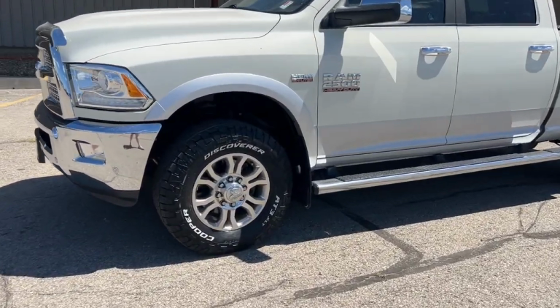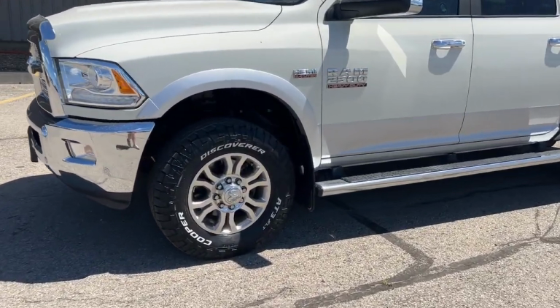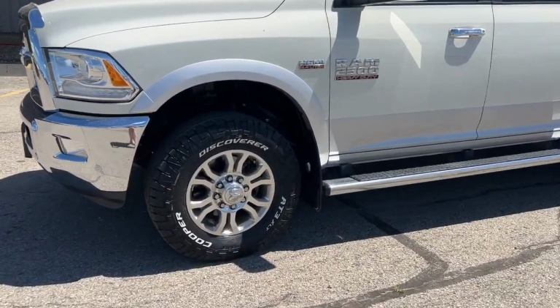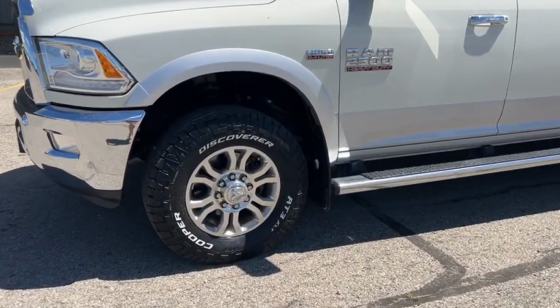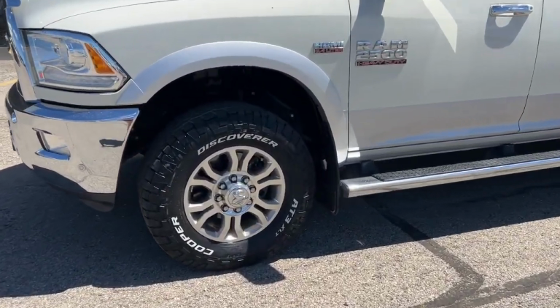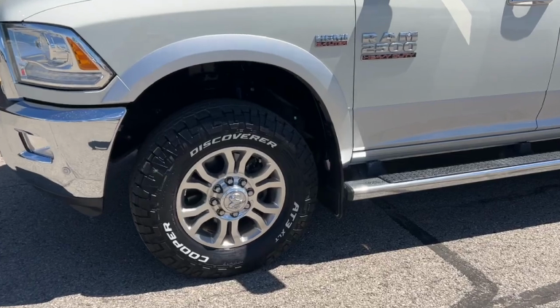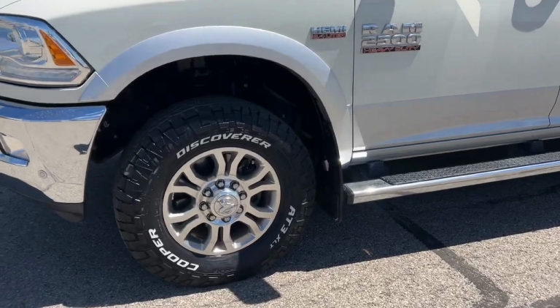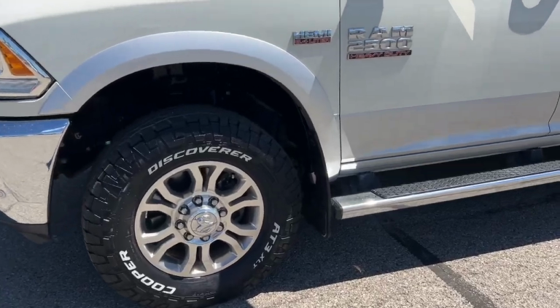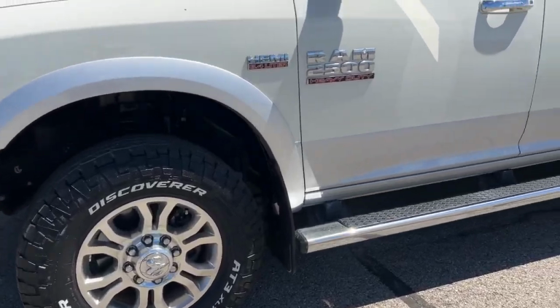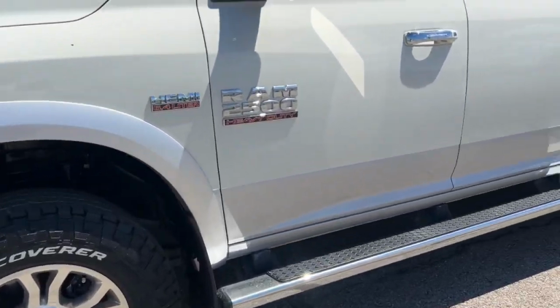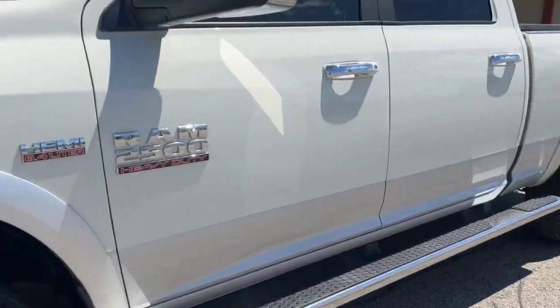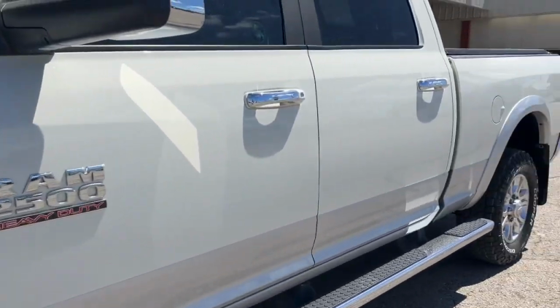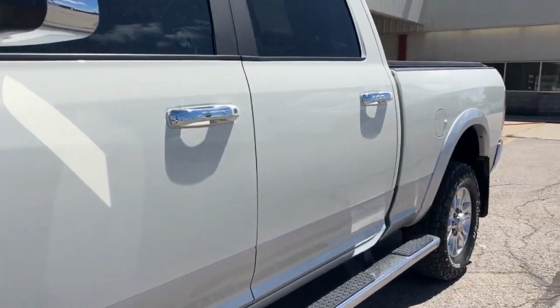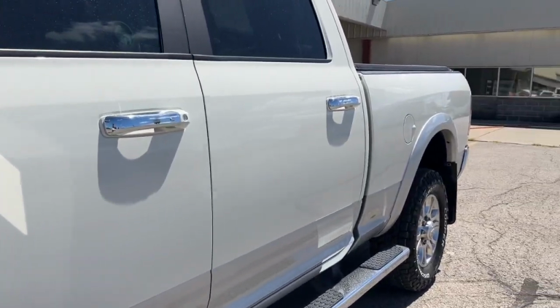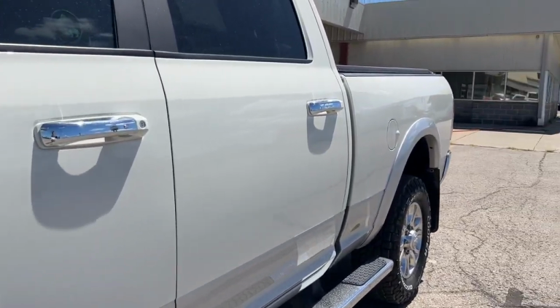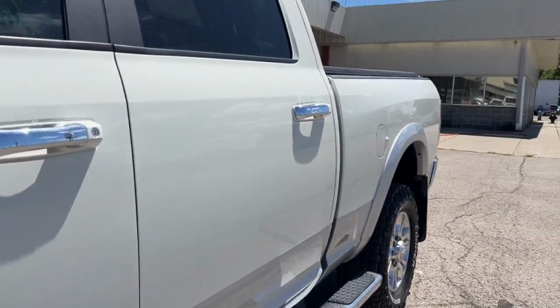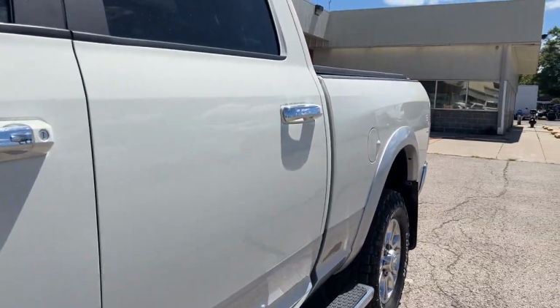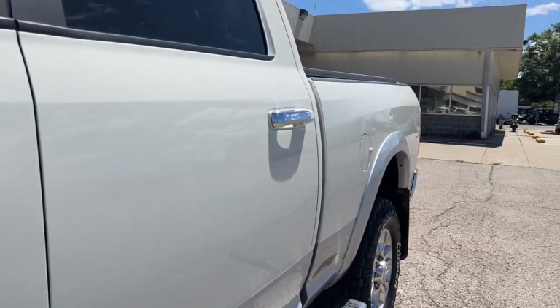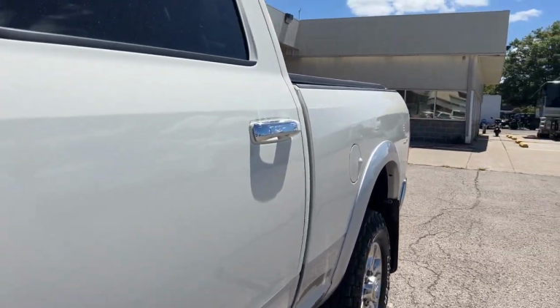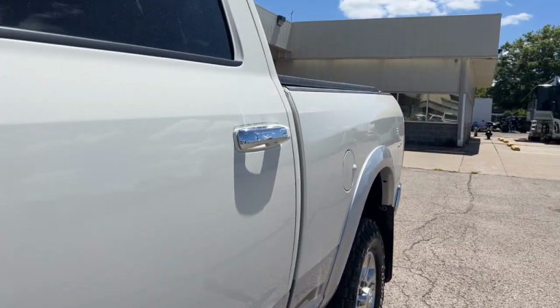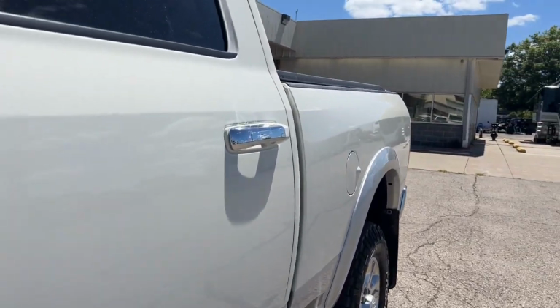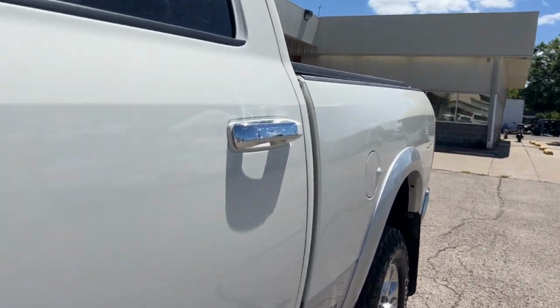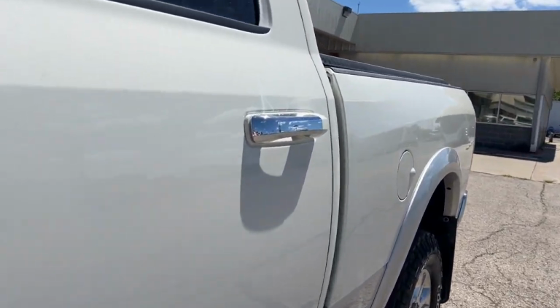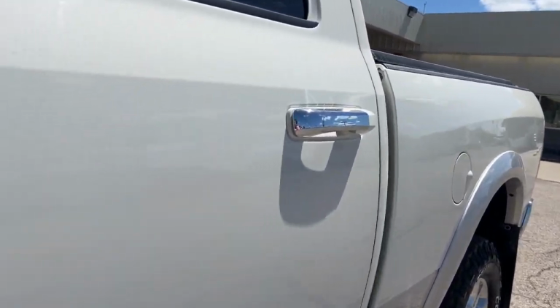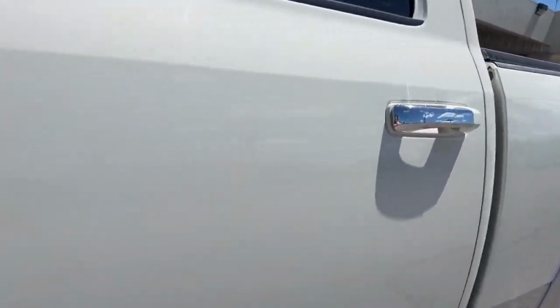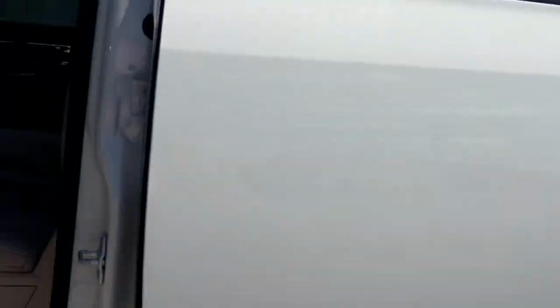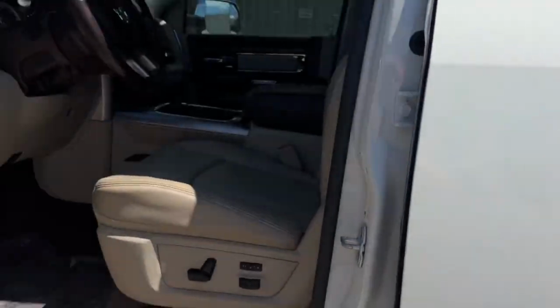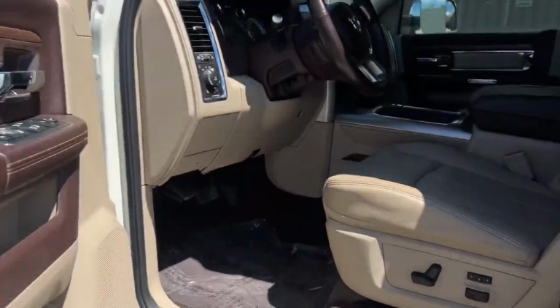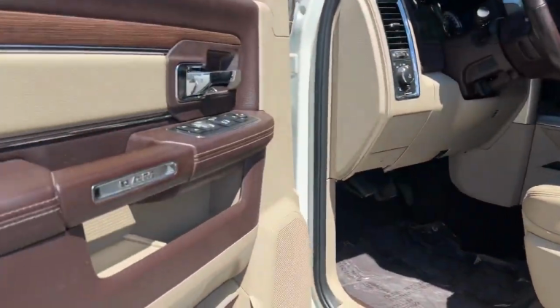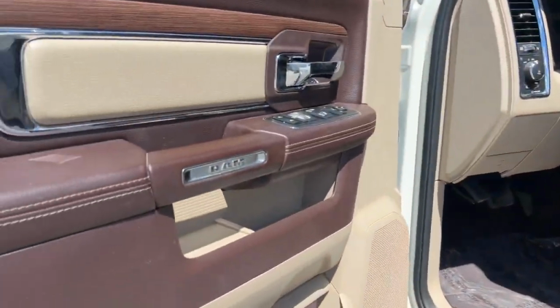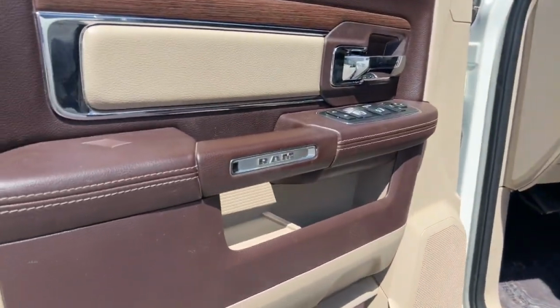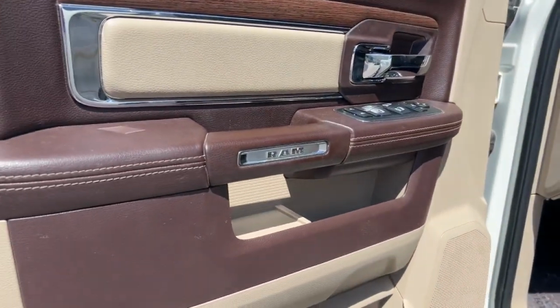It's infused with heavy-duty capability, connected, convenient, comfortable, and built to last.